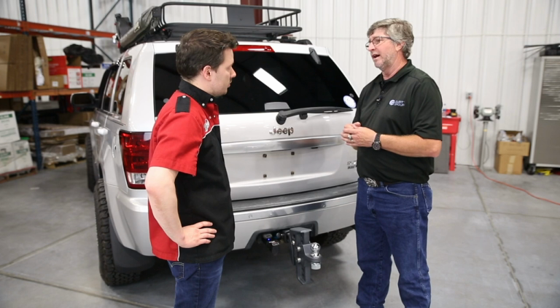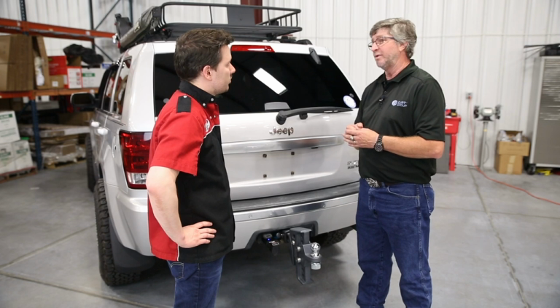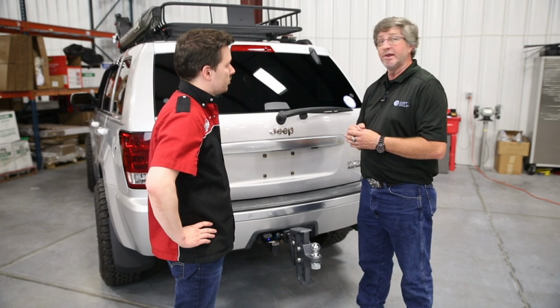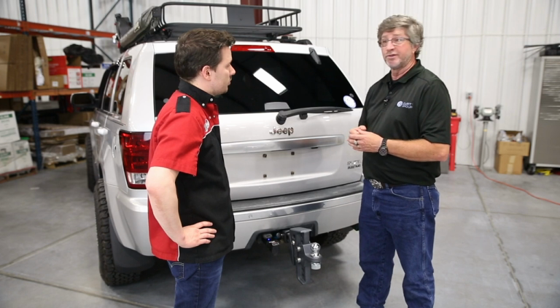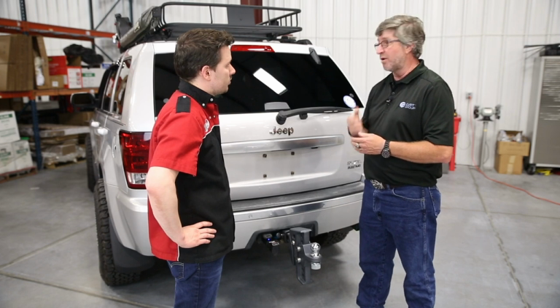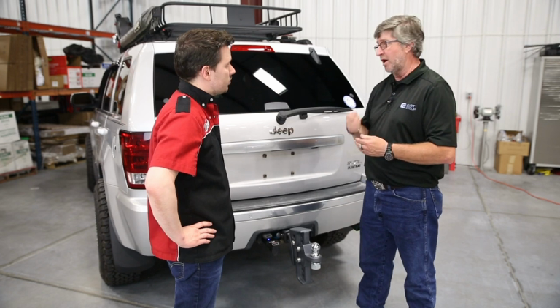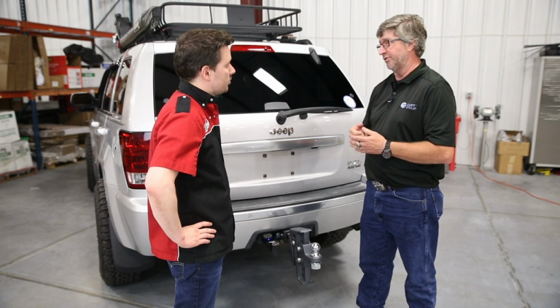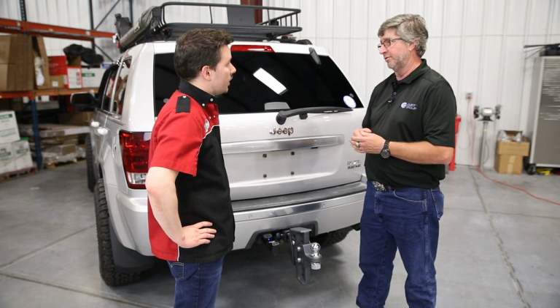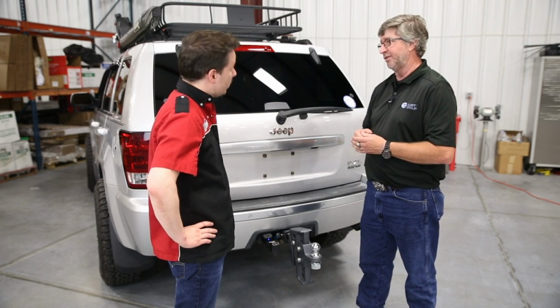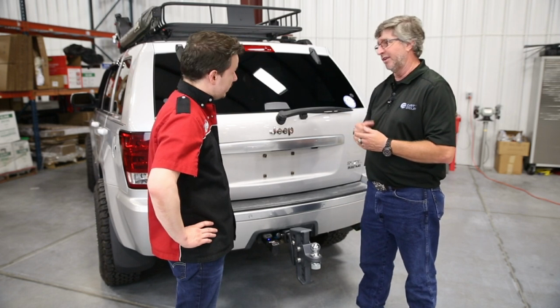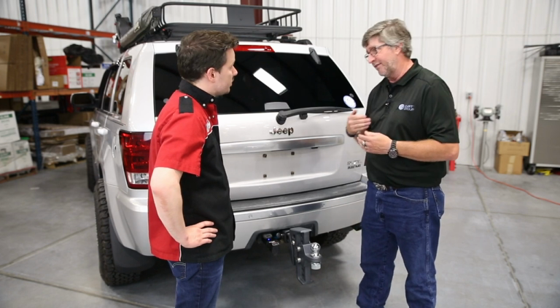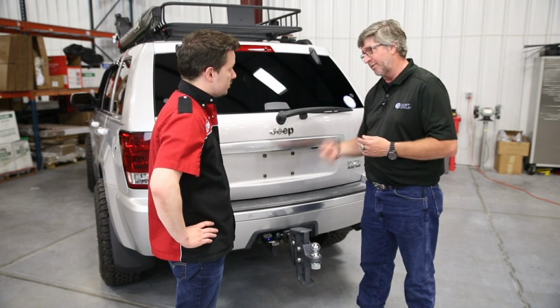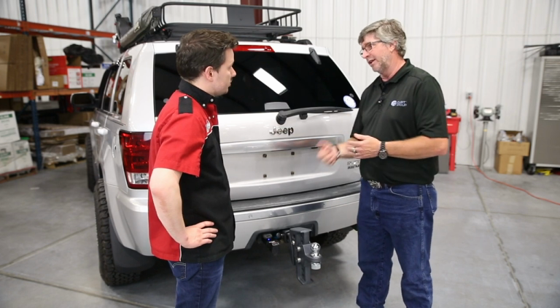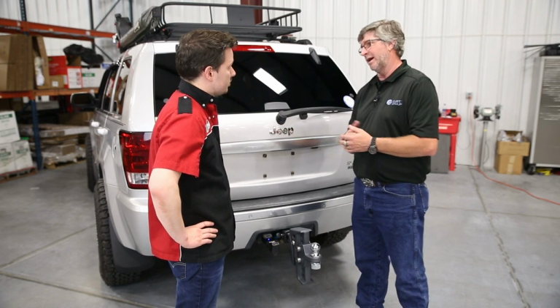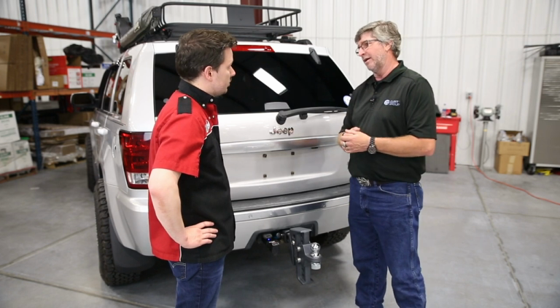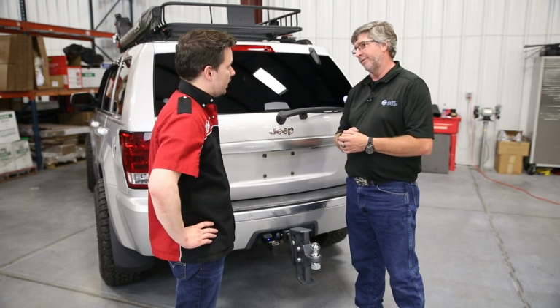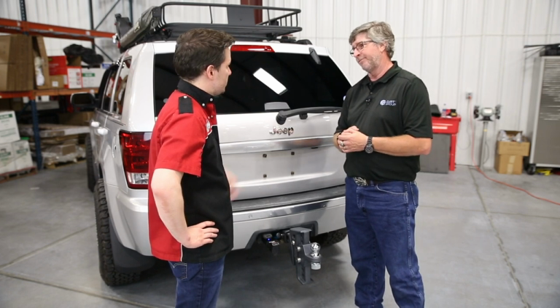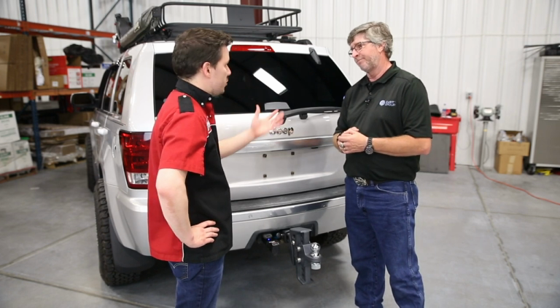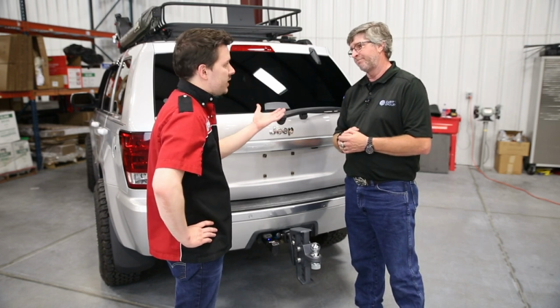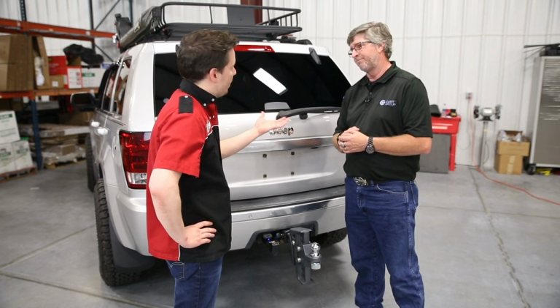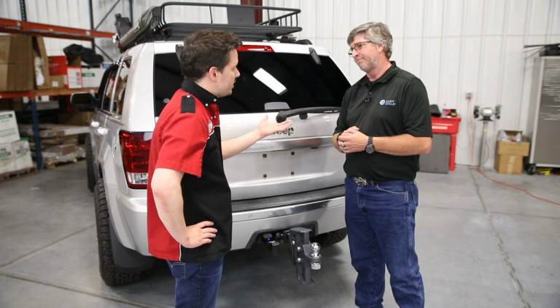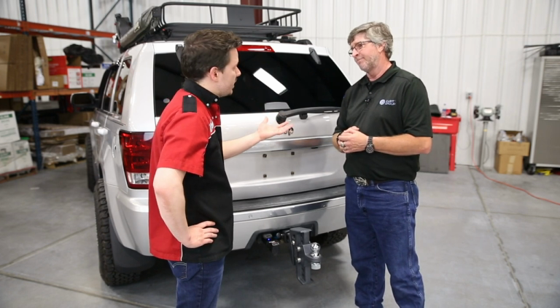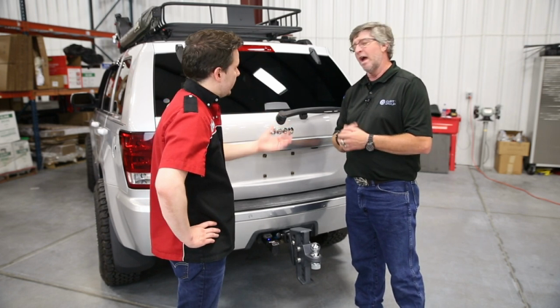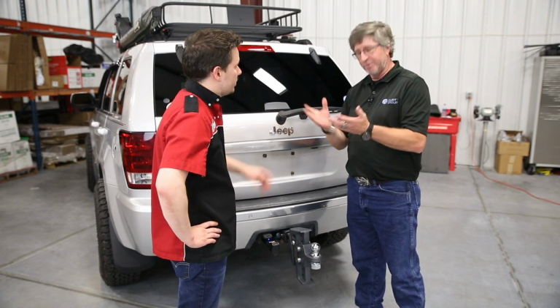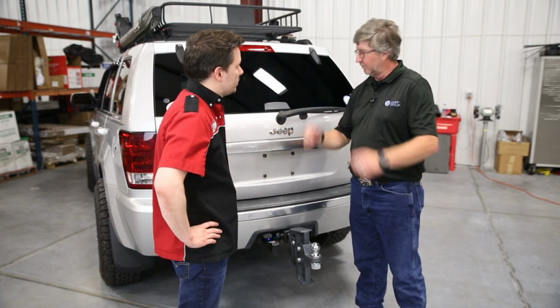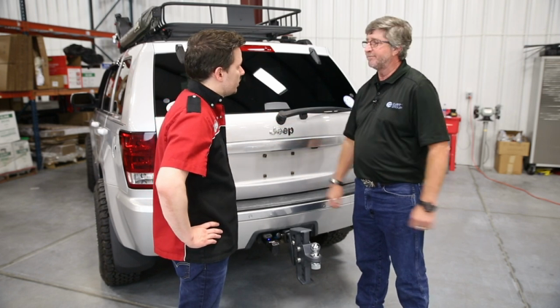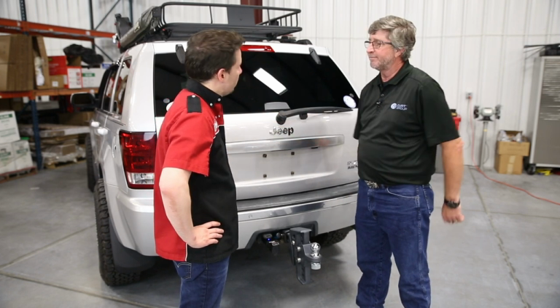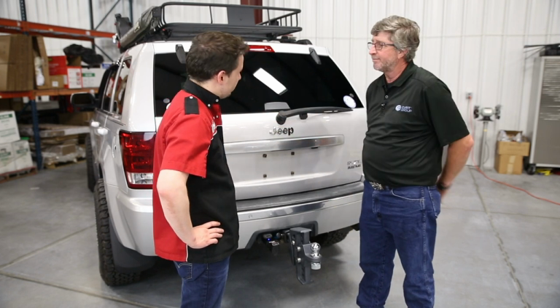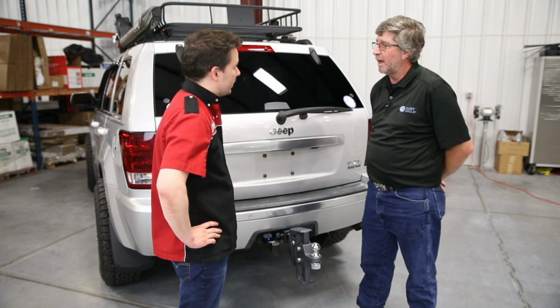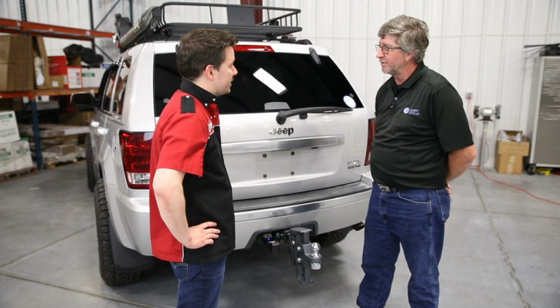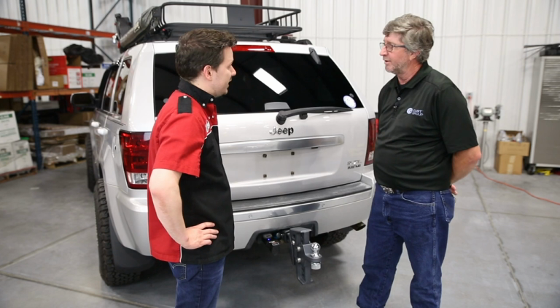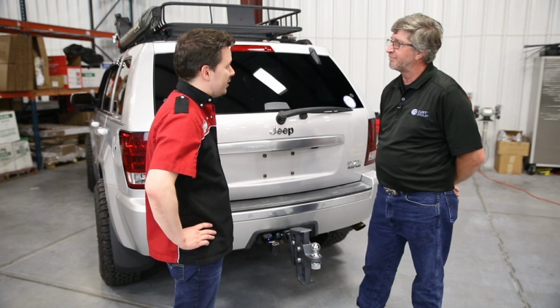You can answer phone calls and still have this running in the background. Can you use music apps, things like that? Absolutely. Oh, perfect. That's good to know.